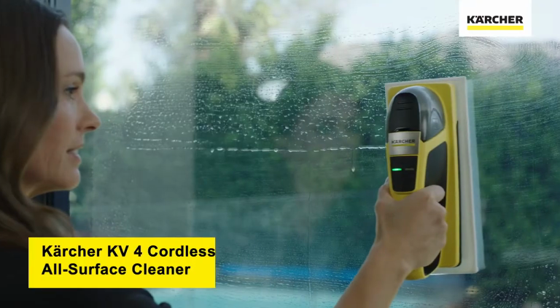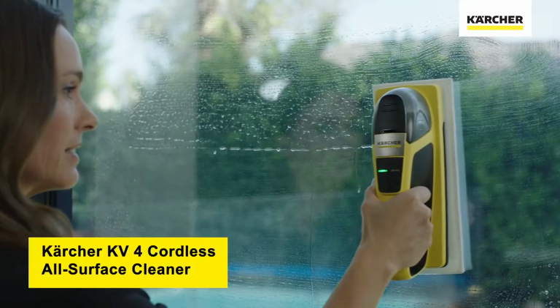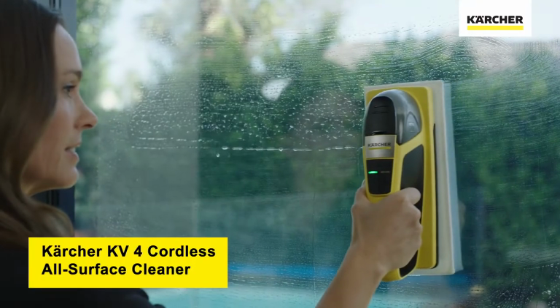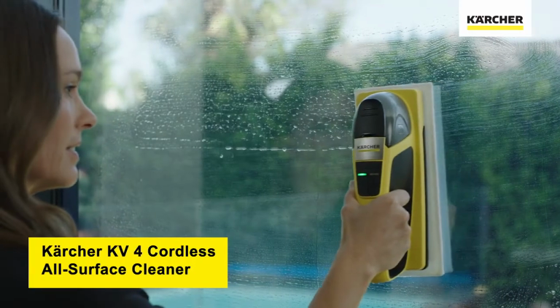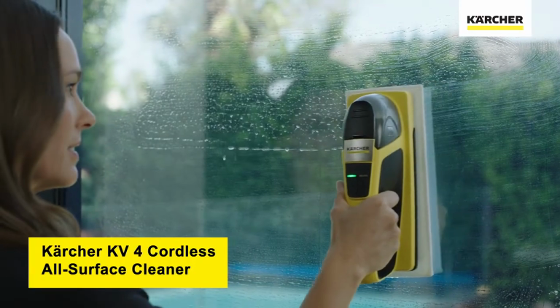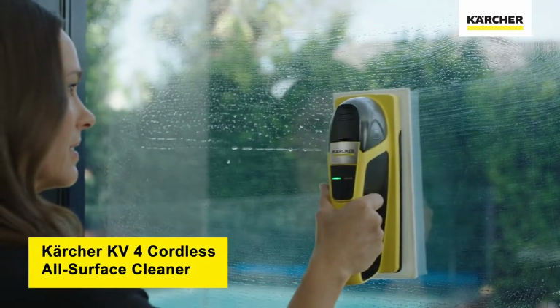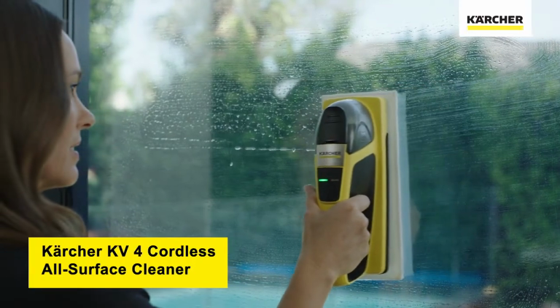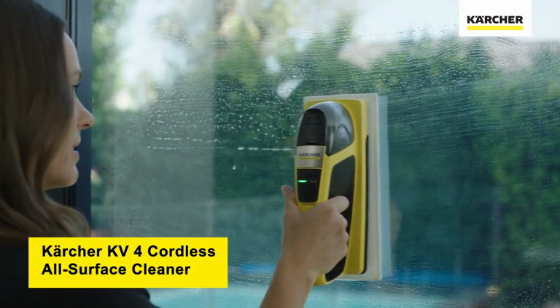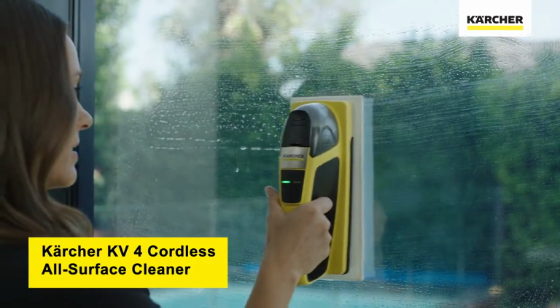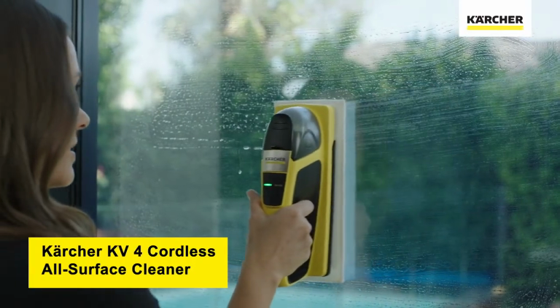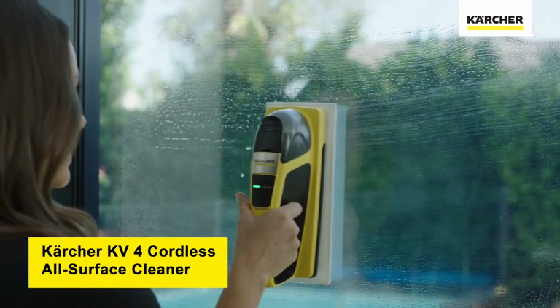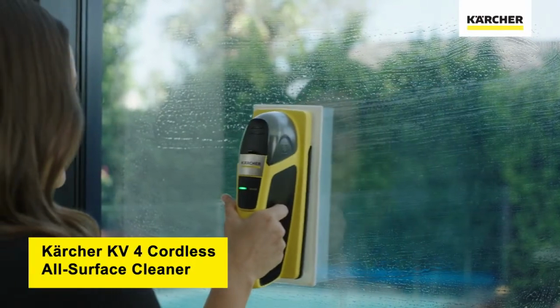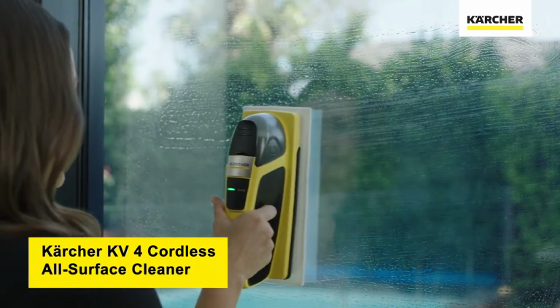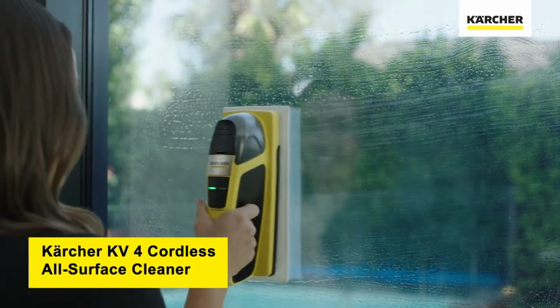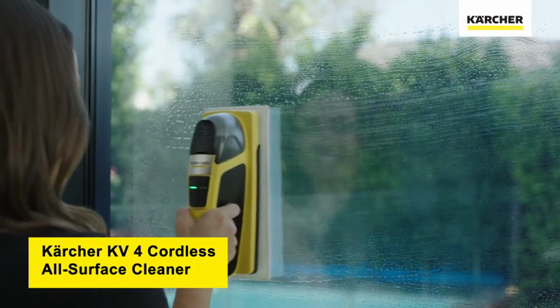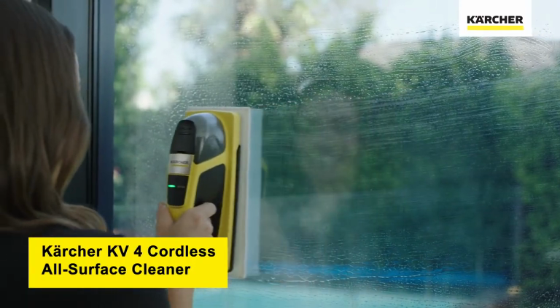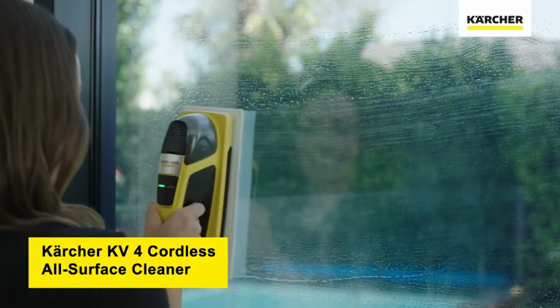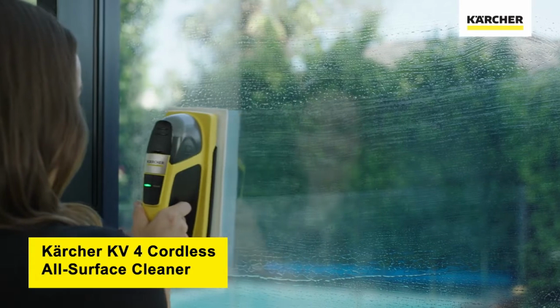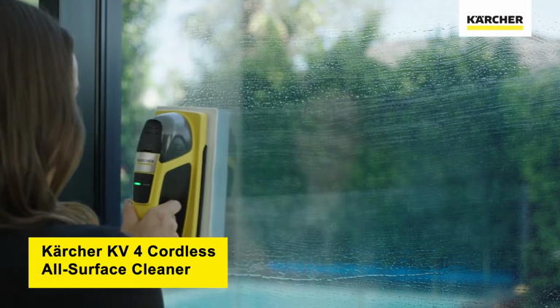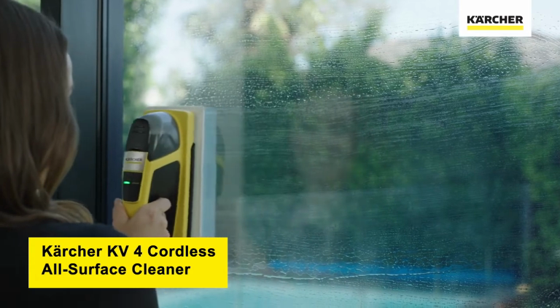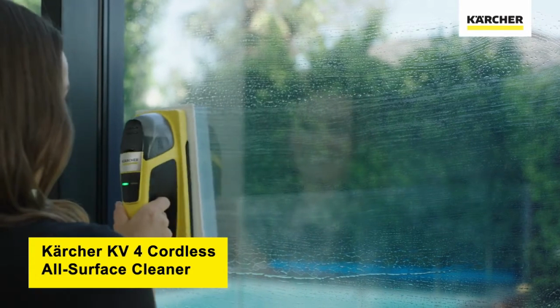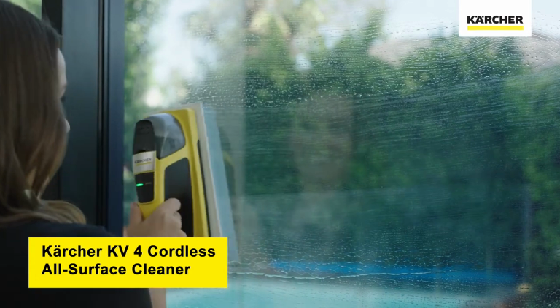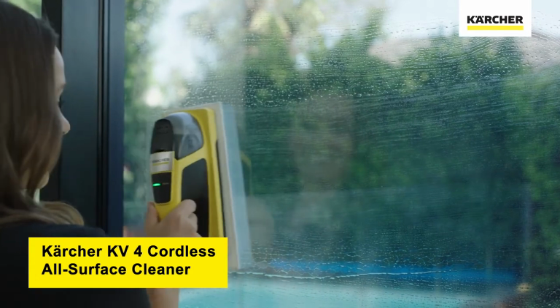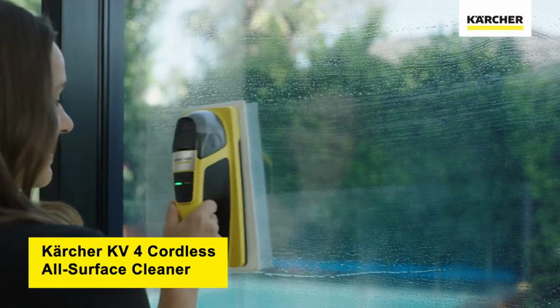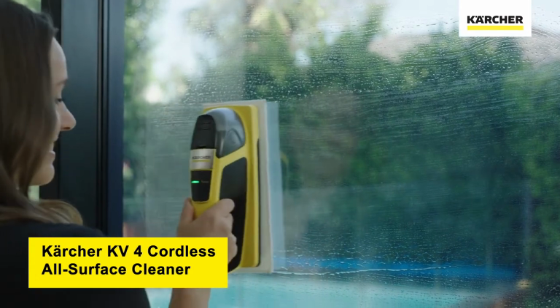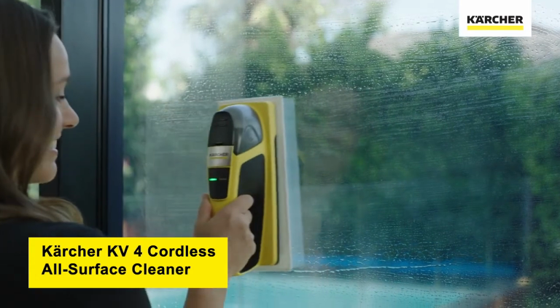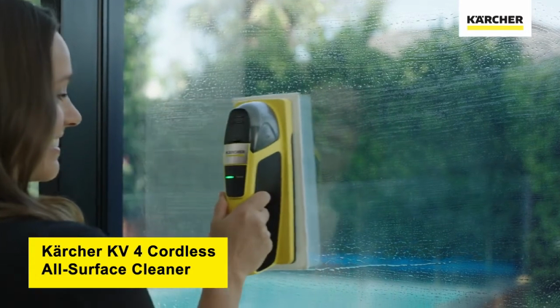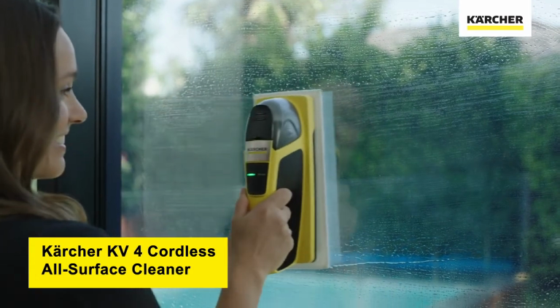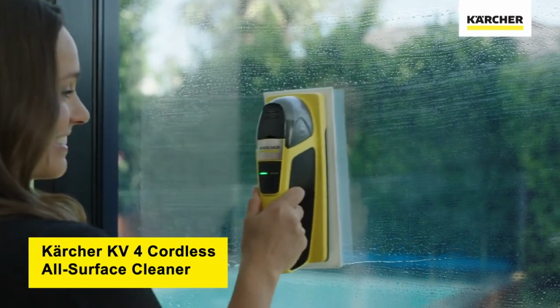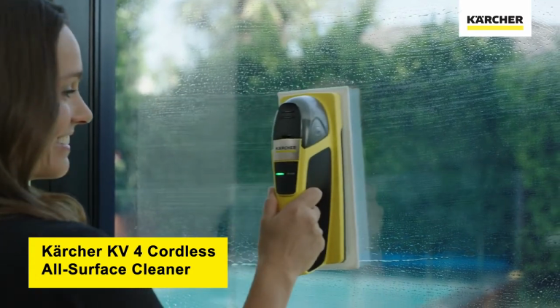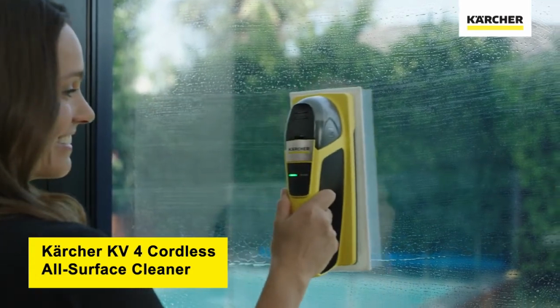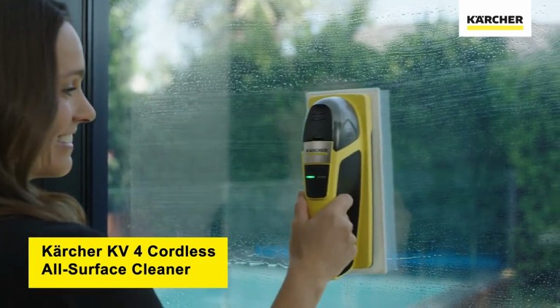Alternatively, you can use our KV4 All Surface Cleaner, which can replace your spray bottle.